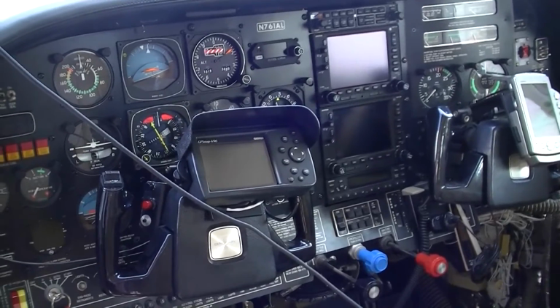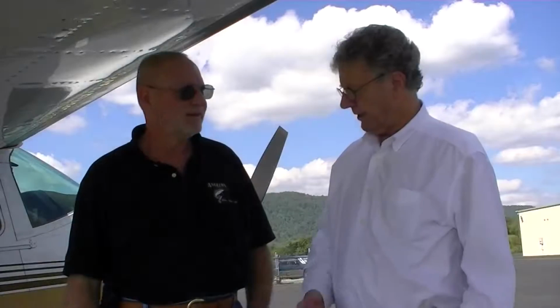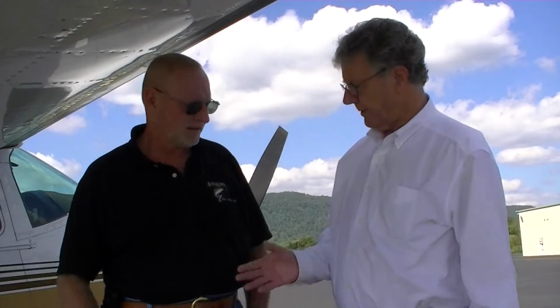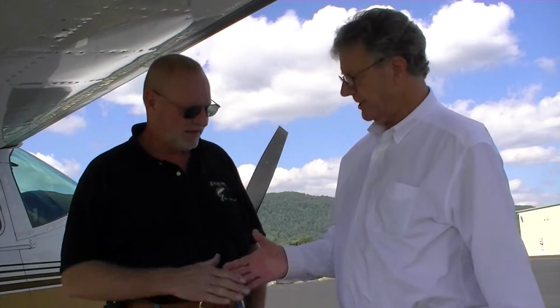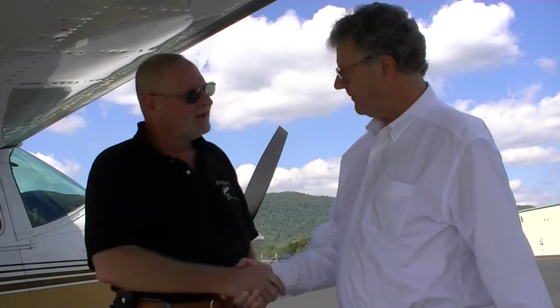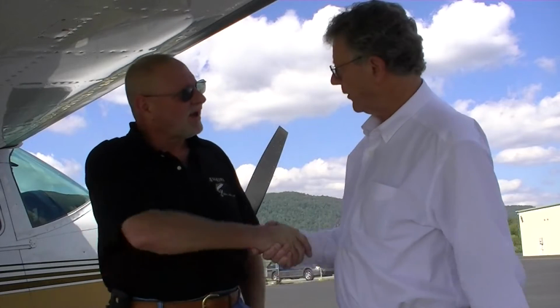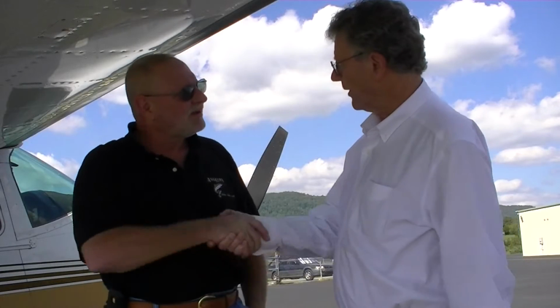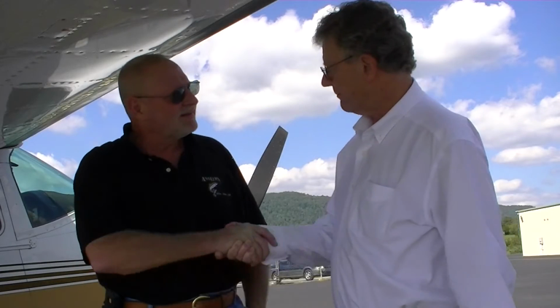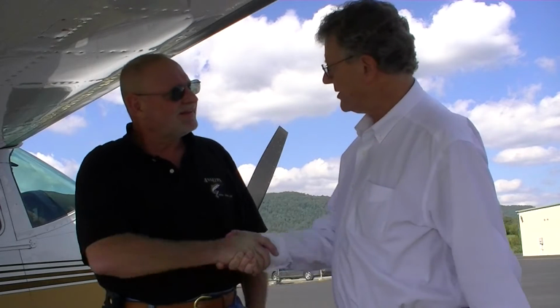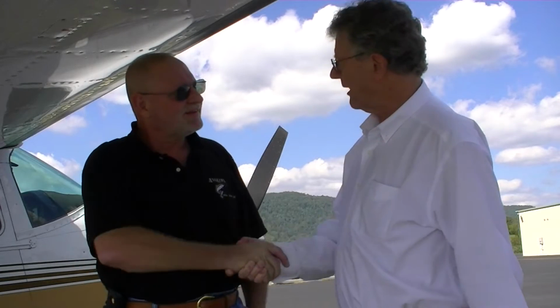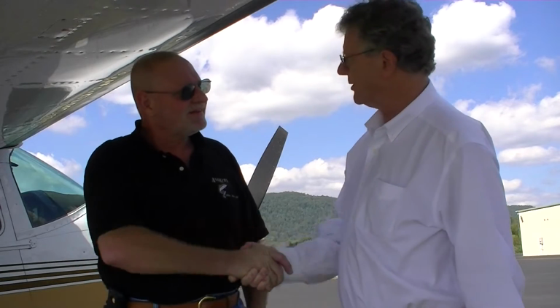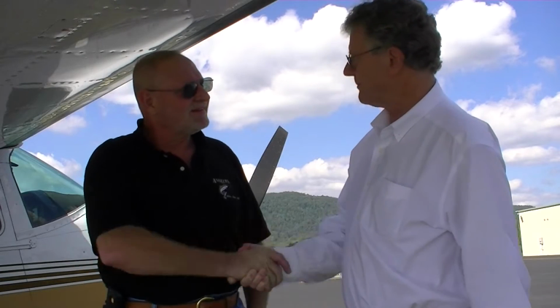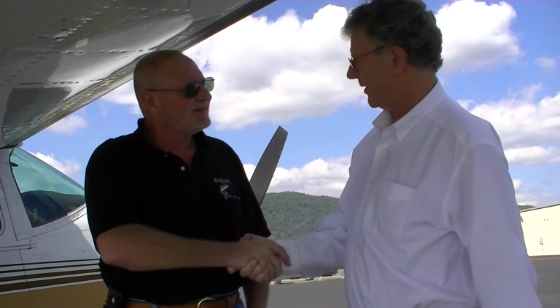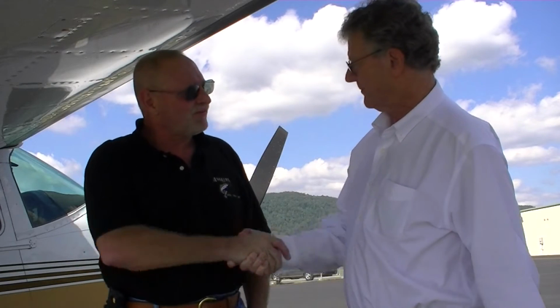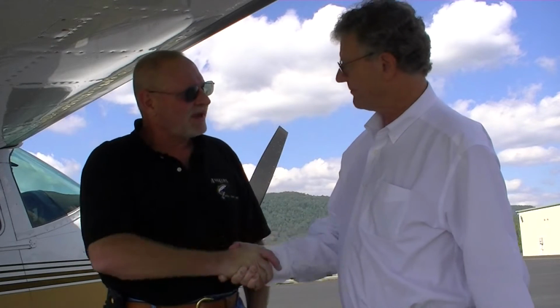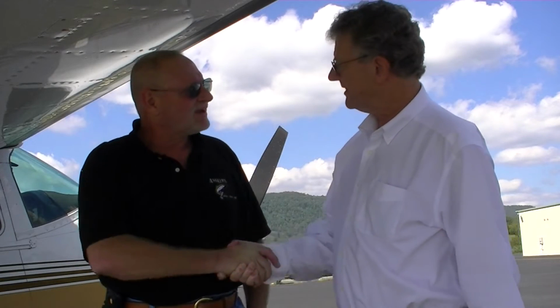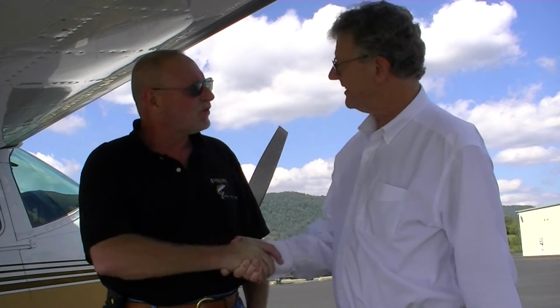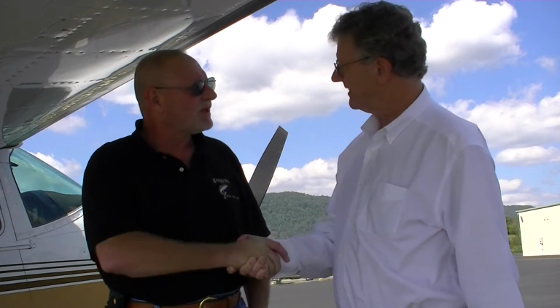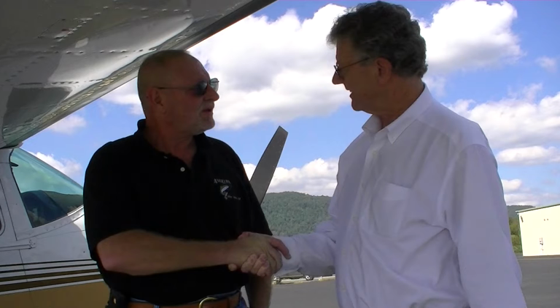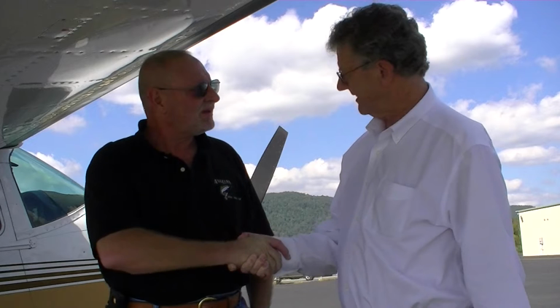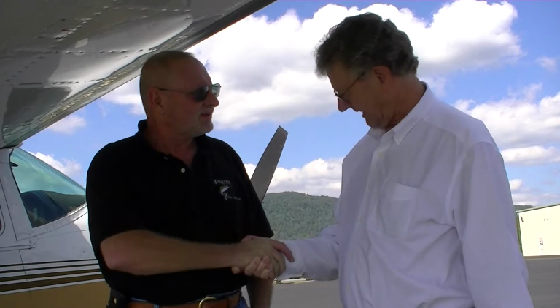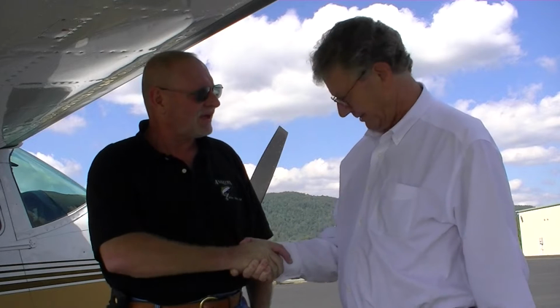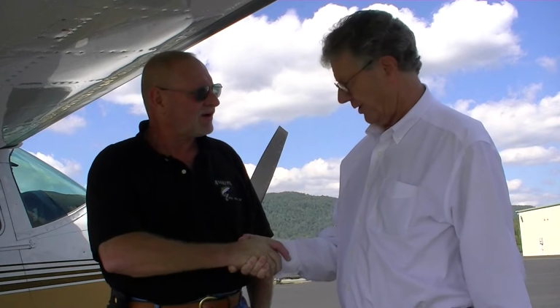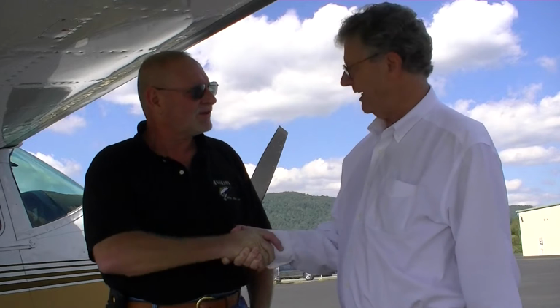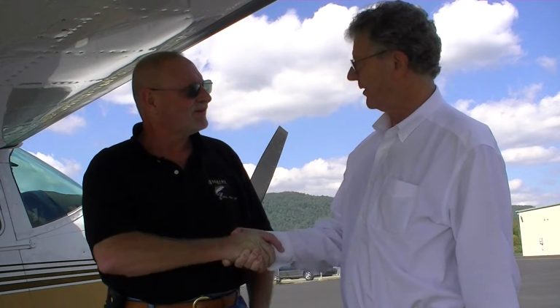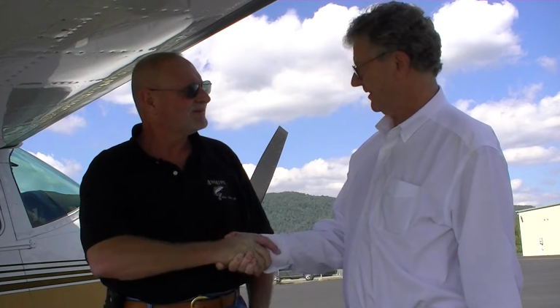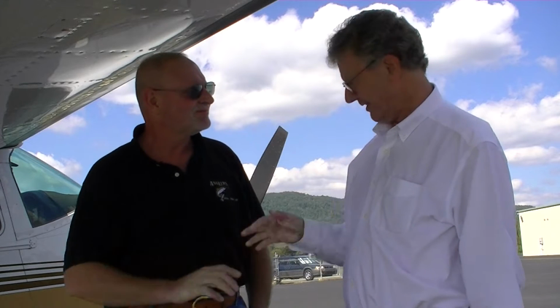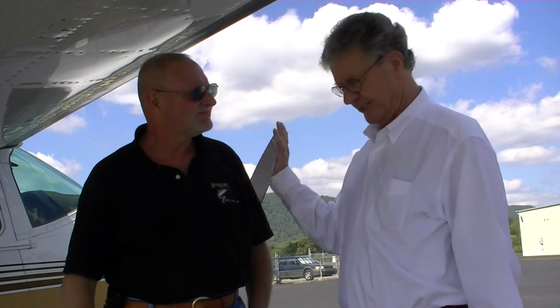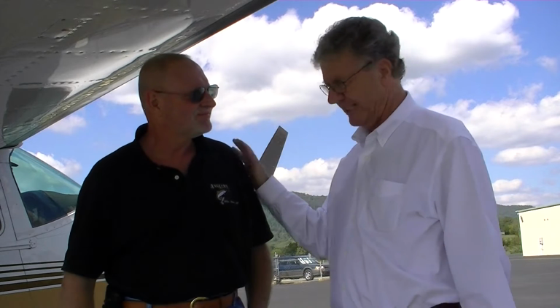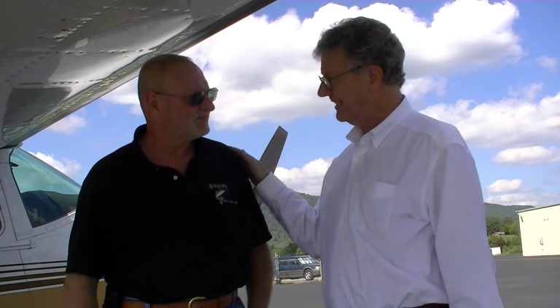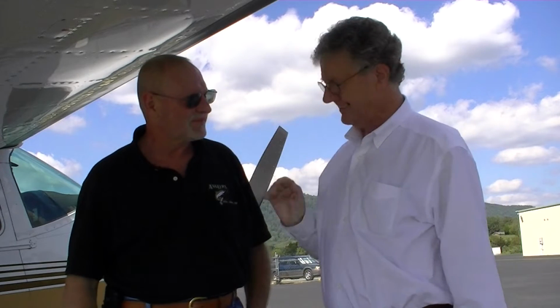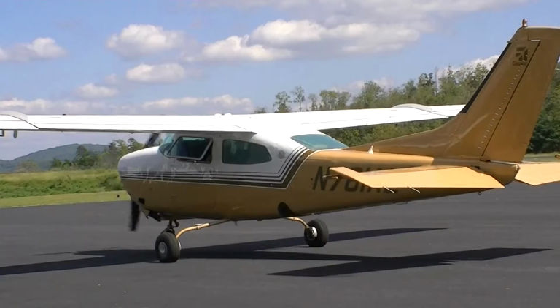Thank you very much, David, for all the information. Have a good trip, sir. Frank, I enjoyed meeting you — take care of yourself. Enjoyed meeting you. Yes, sir. See you. Thank you.